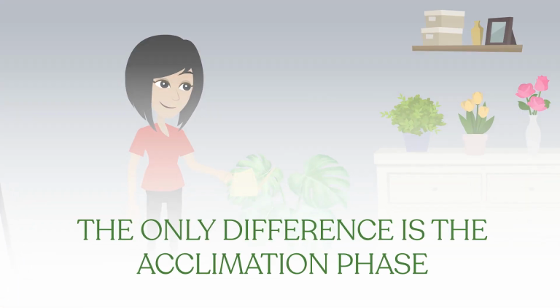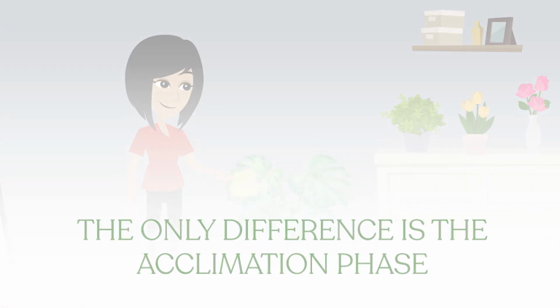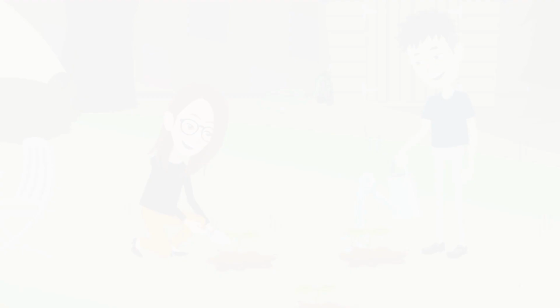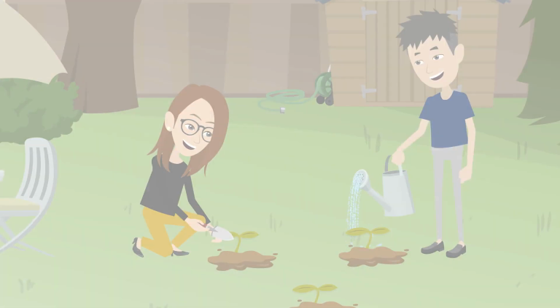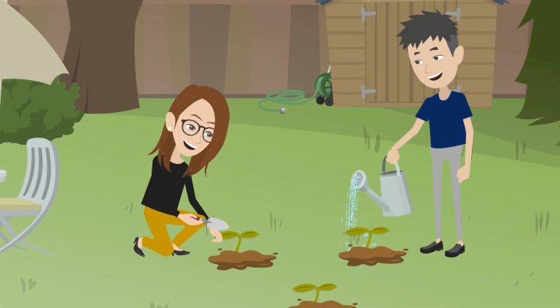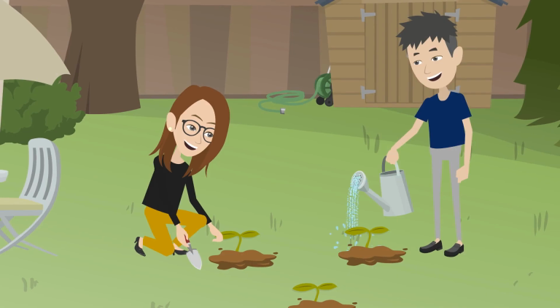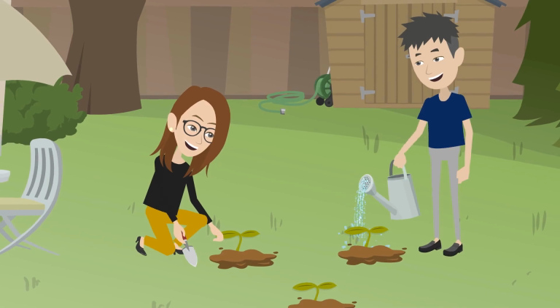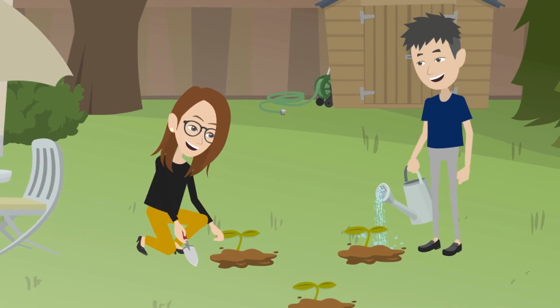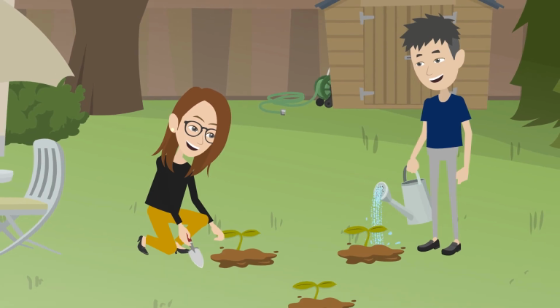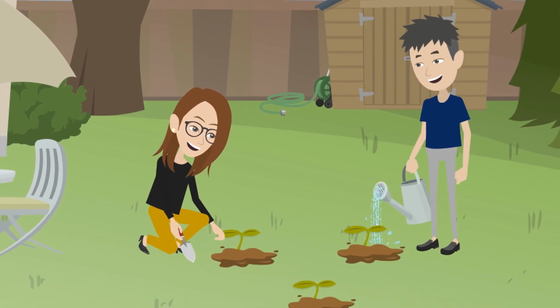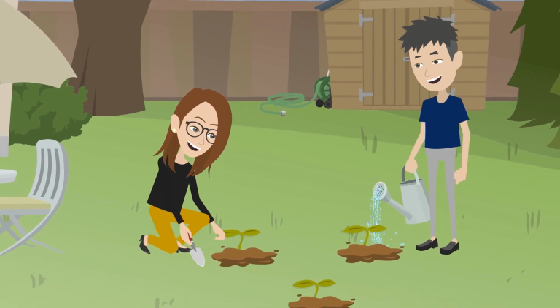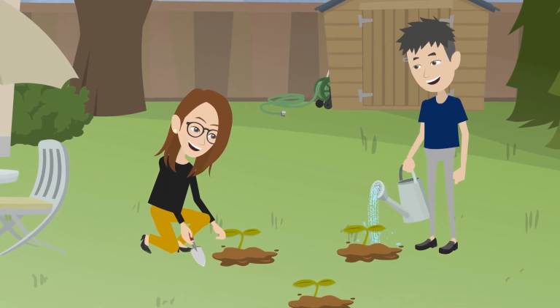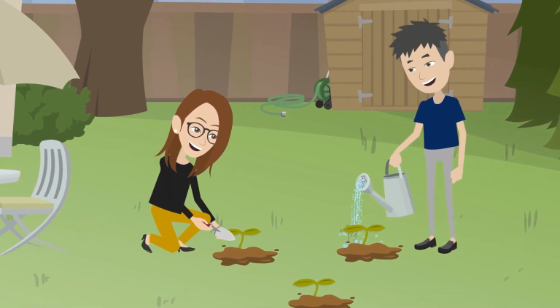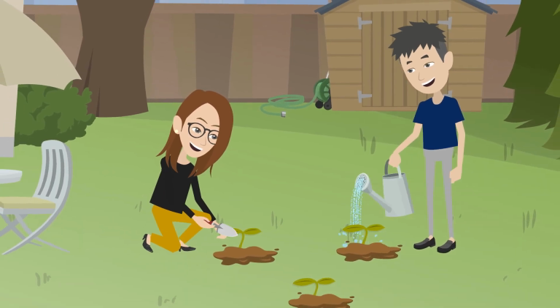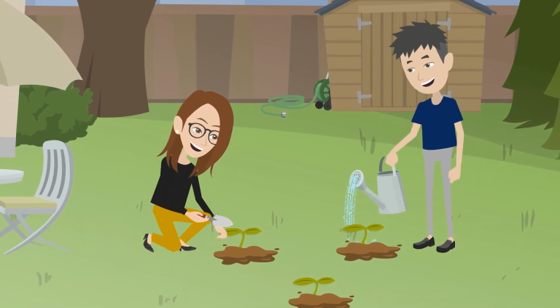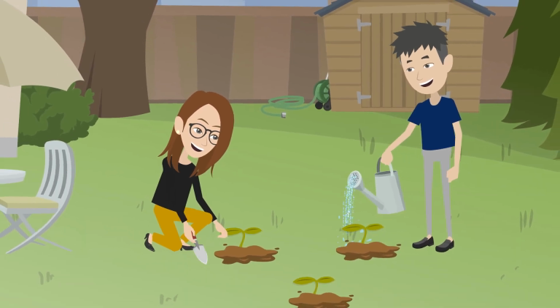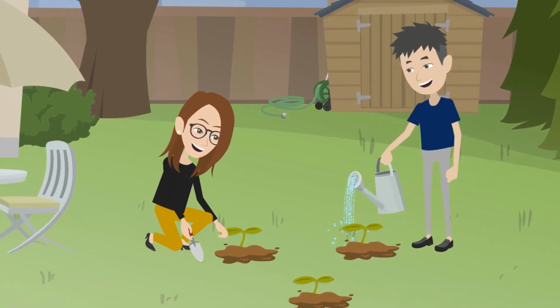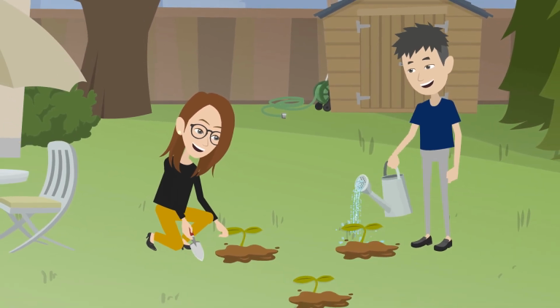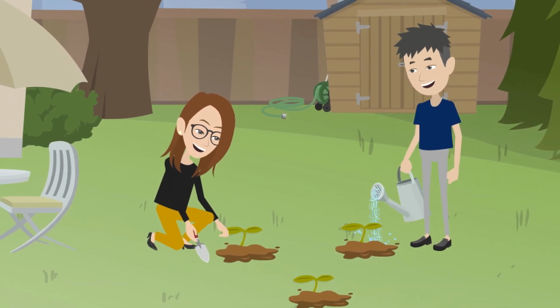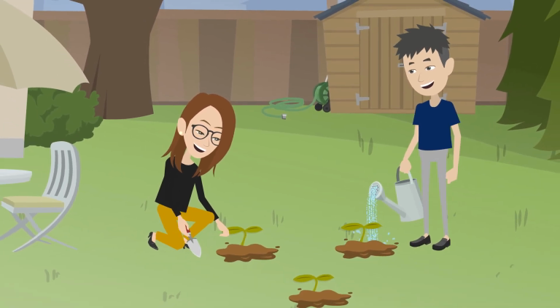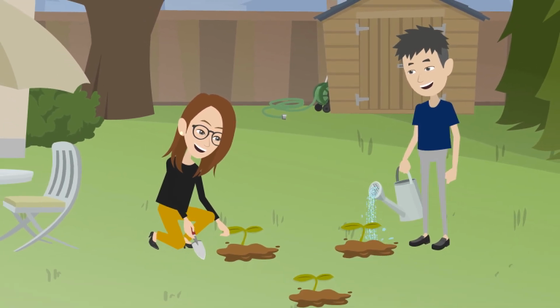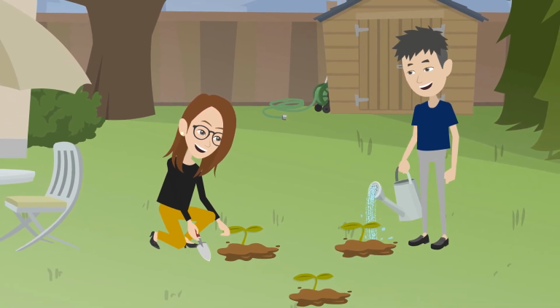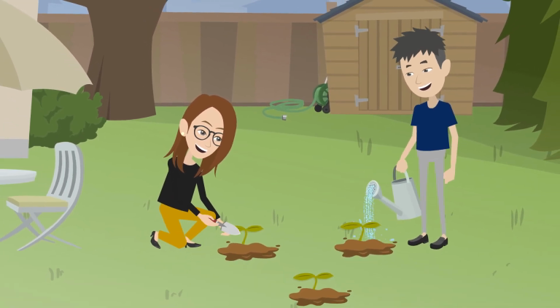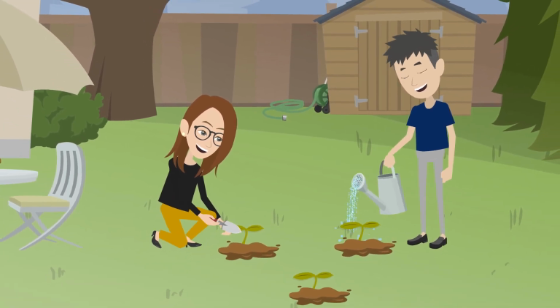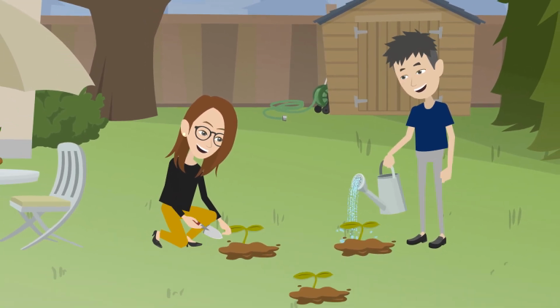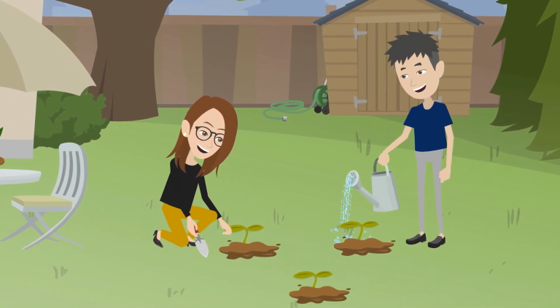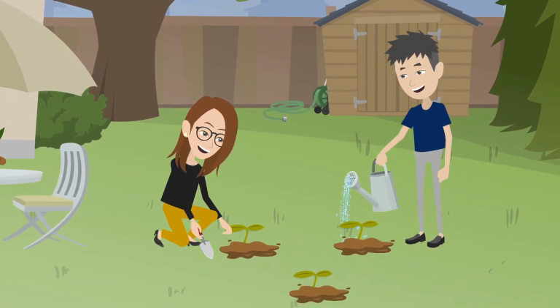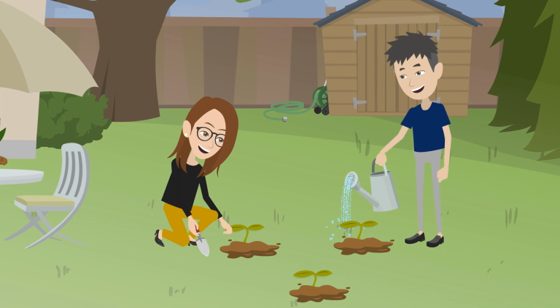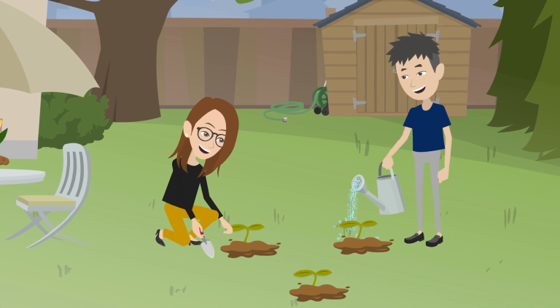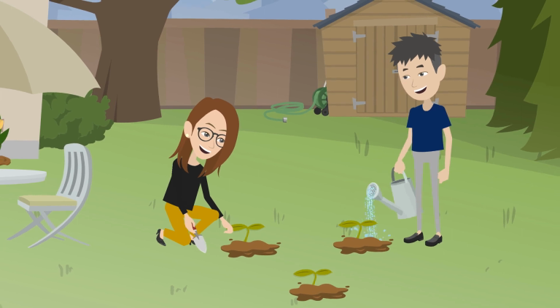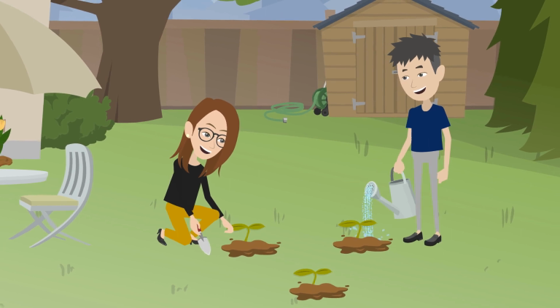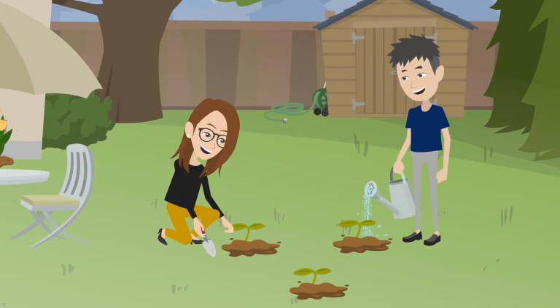Whether you're a farmer, a gardener, or just someone who loves plants, tissue culture is an exciting way to create the plants of the future.